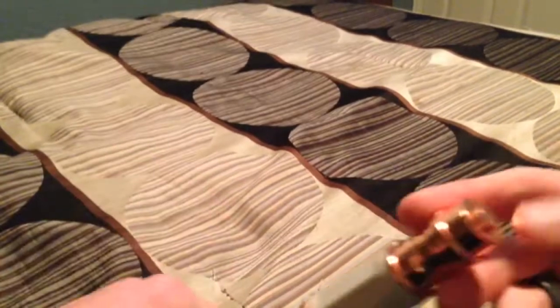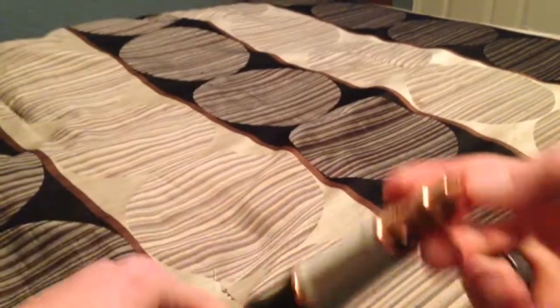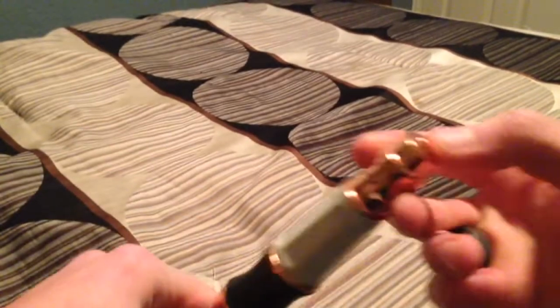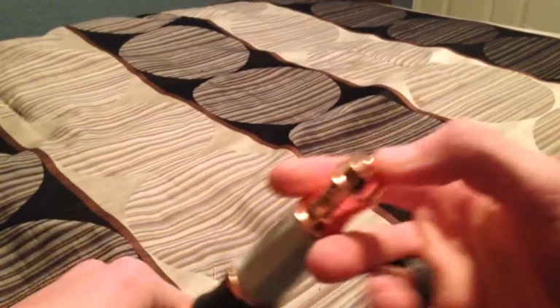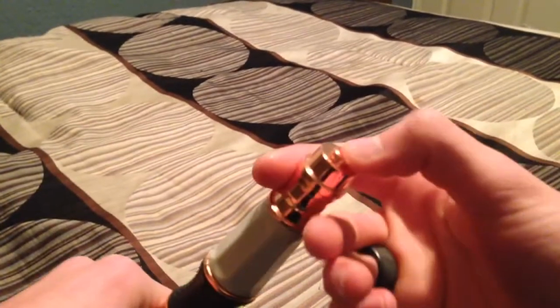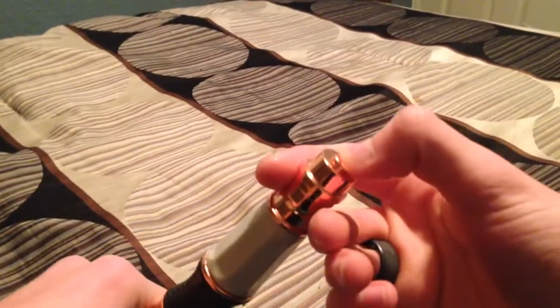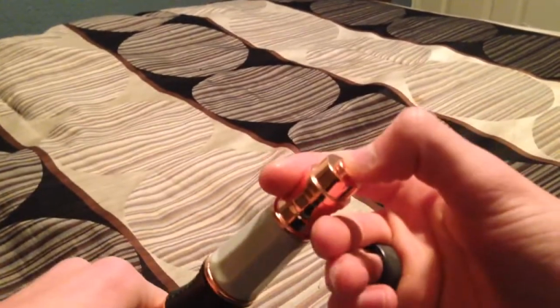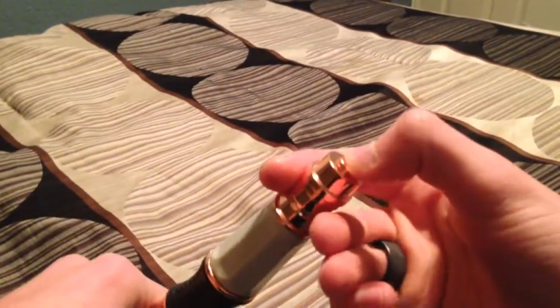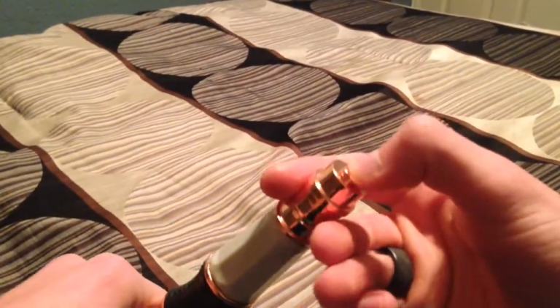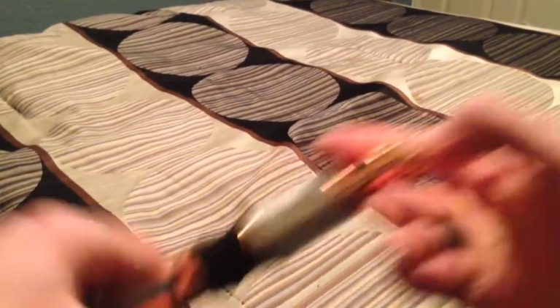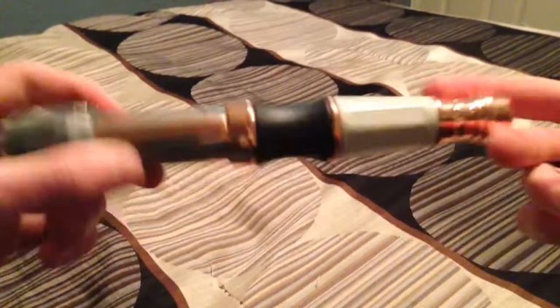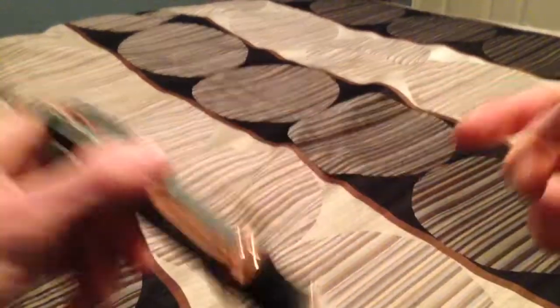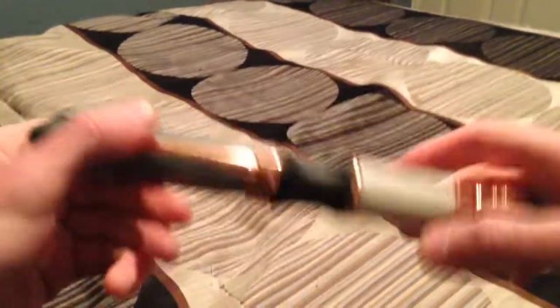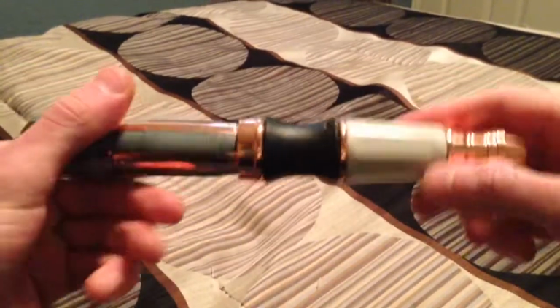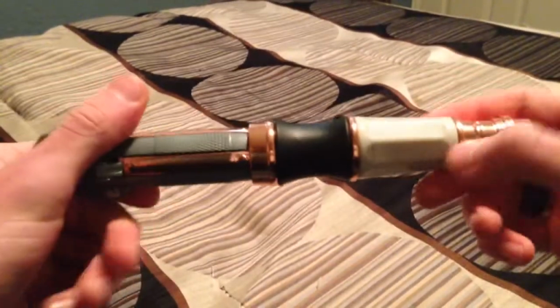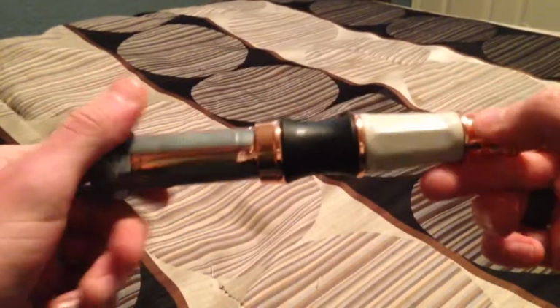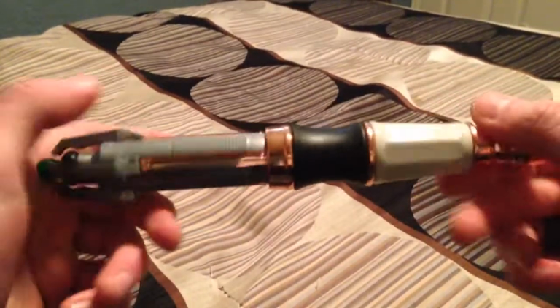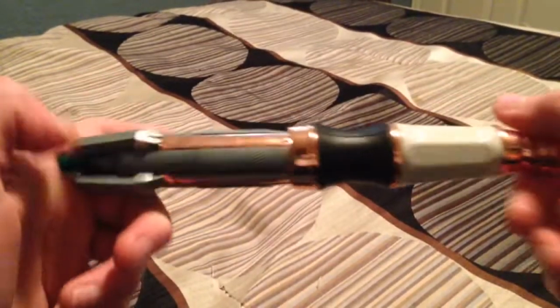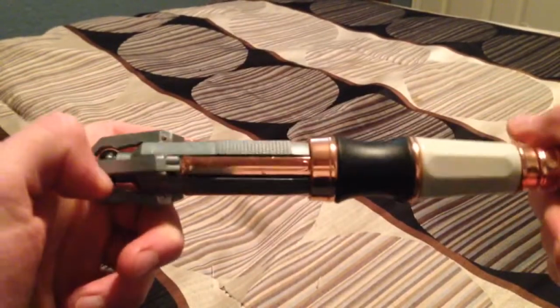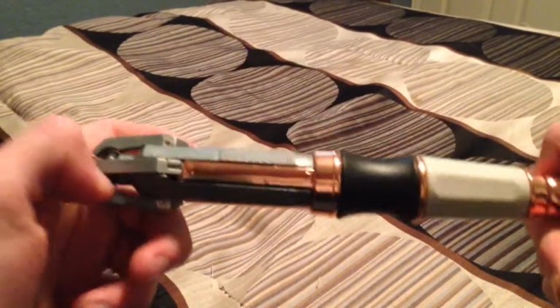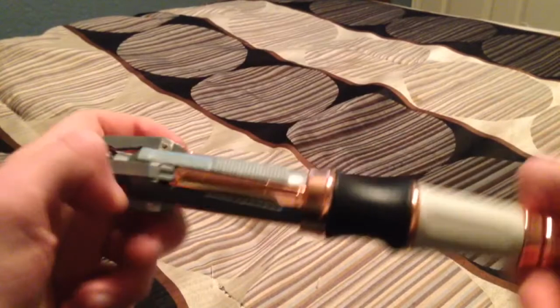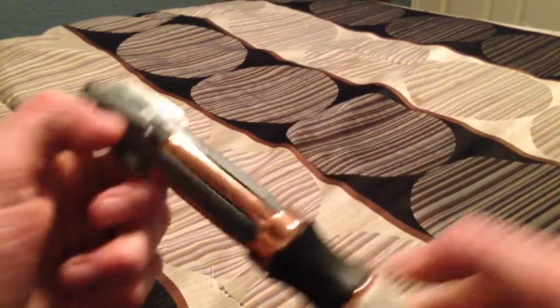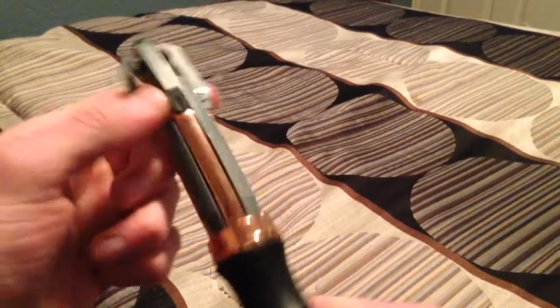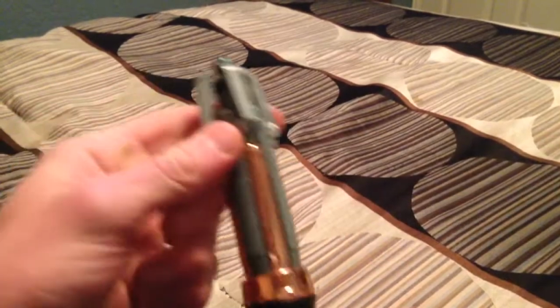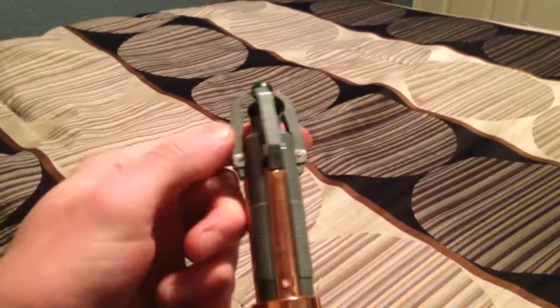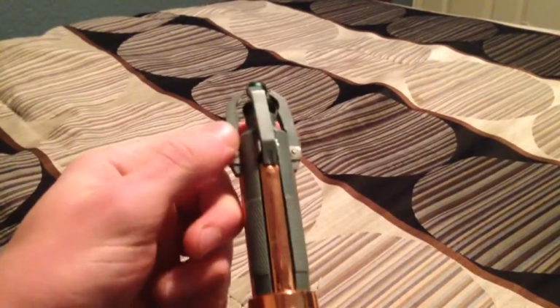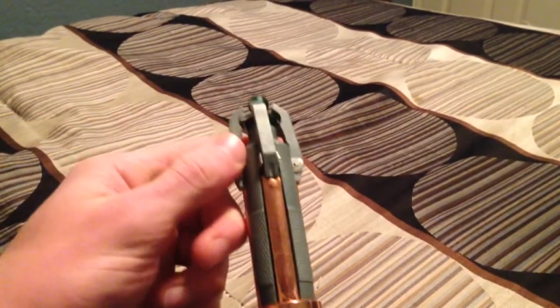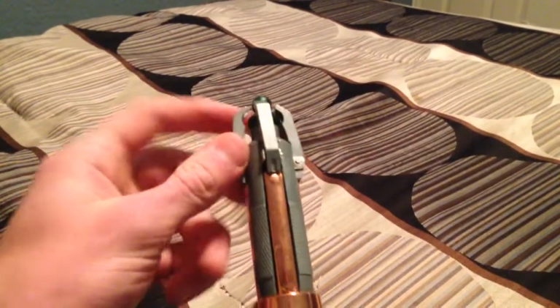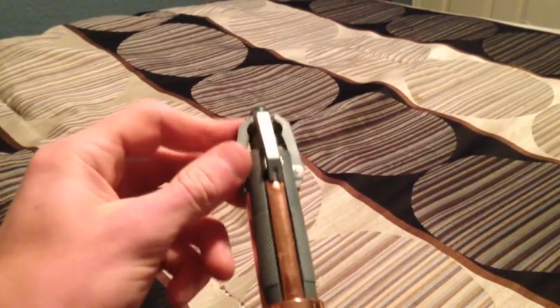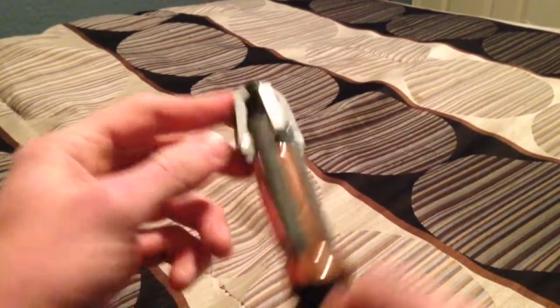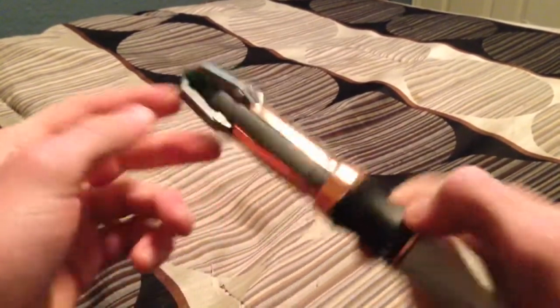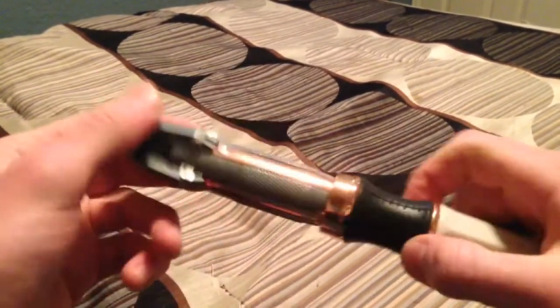The button doesn't do anything — it still clicks, but I didn't feel like wiring it up because I had already spent too much time on it.